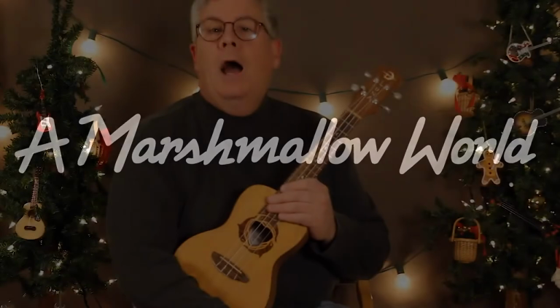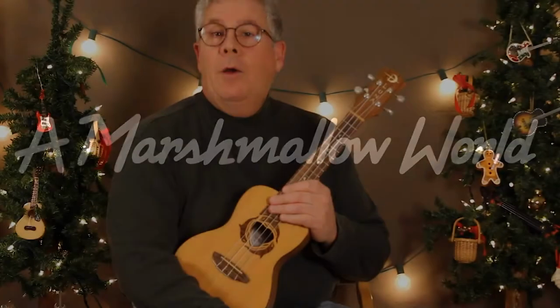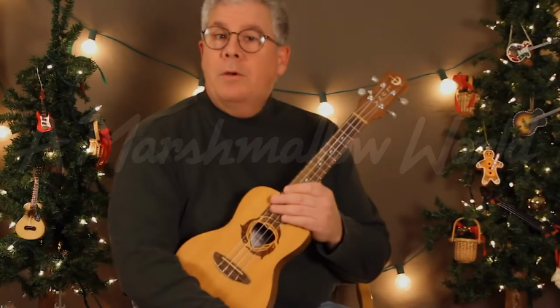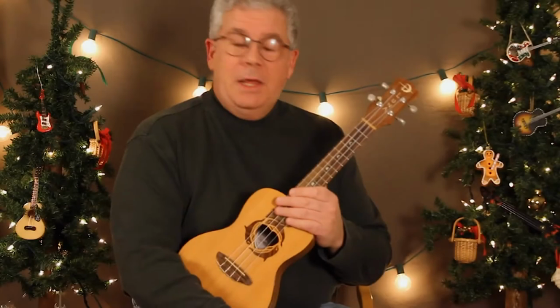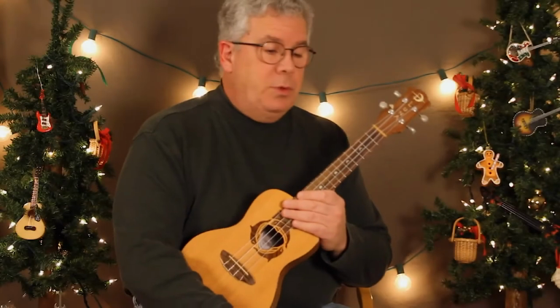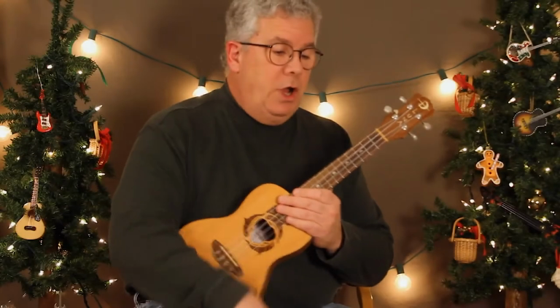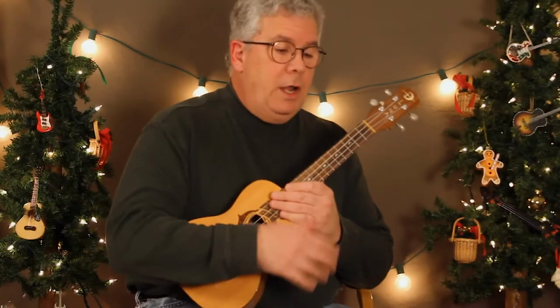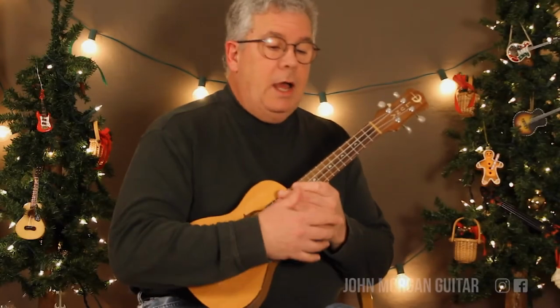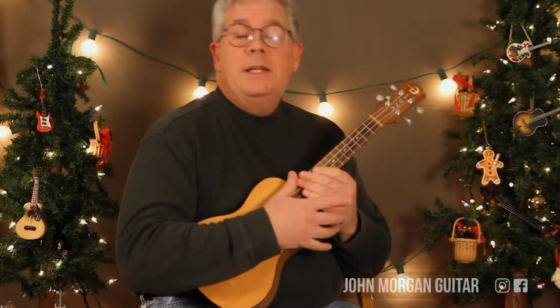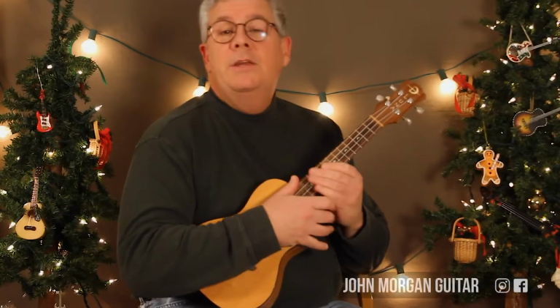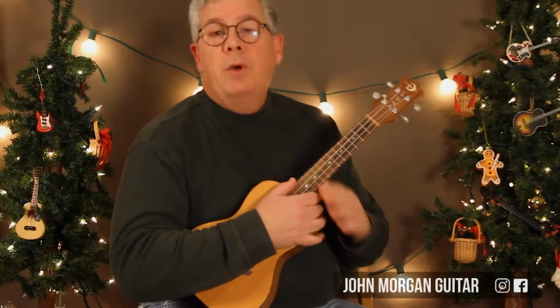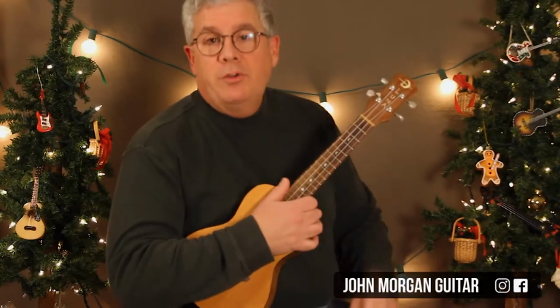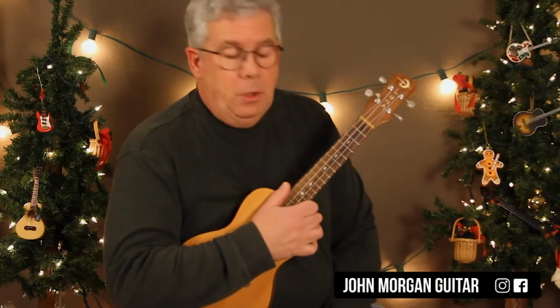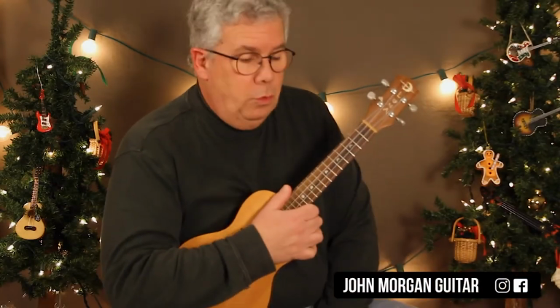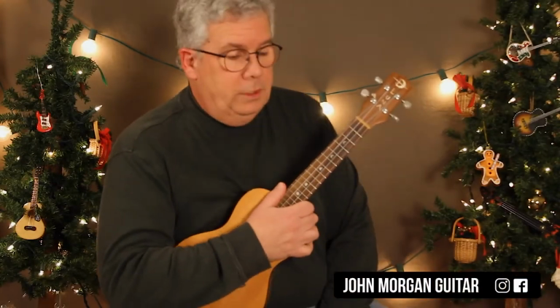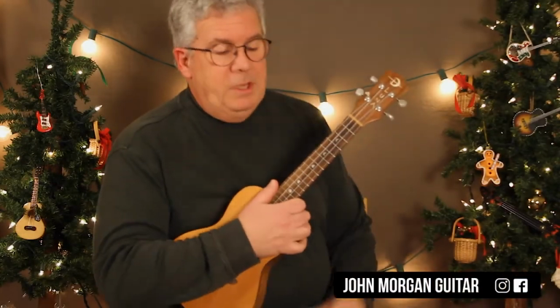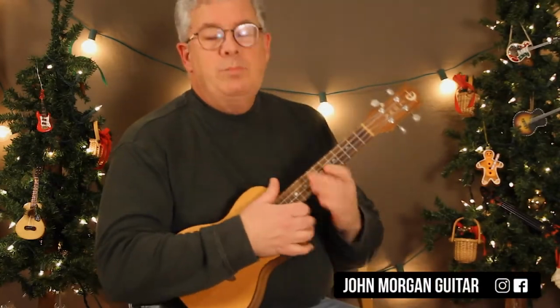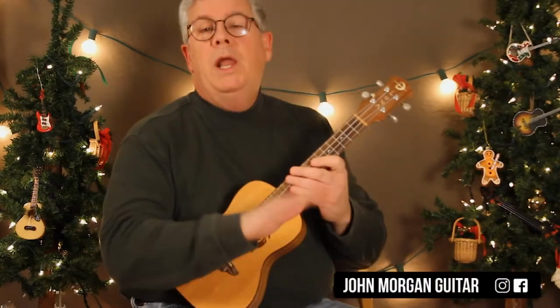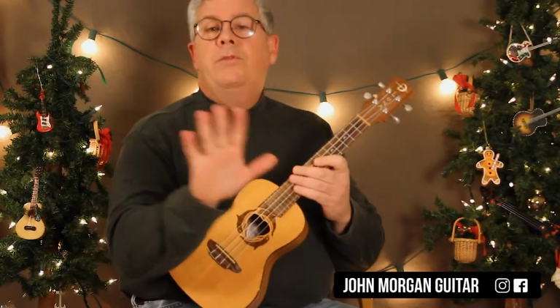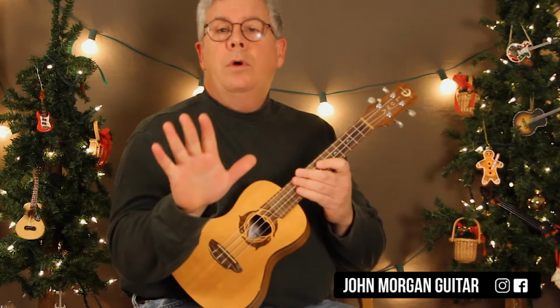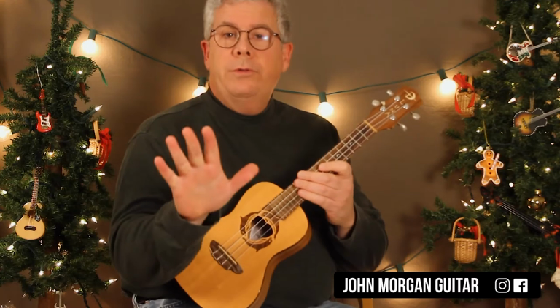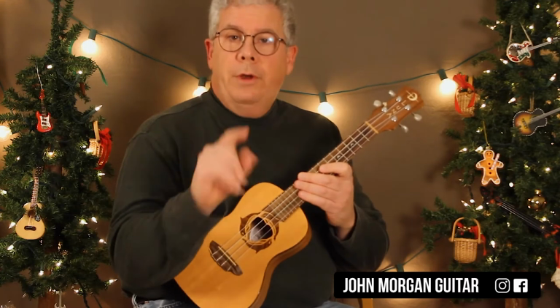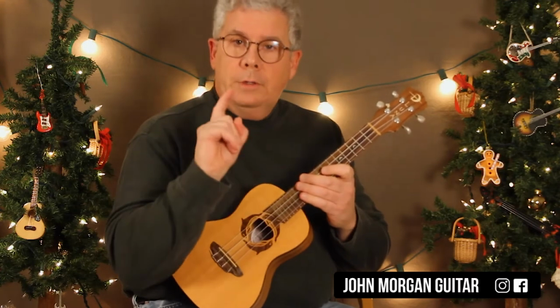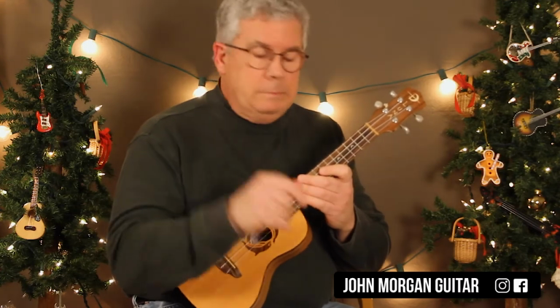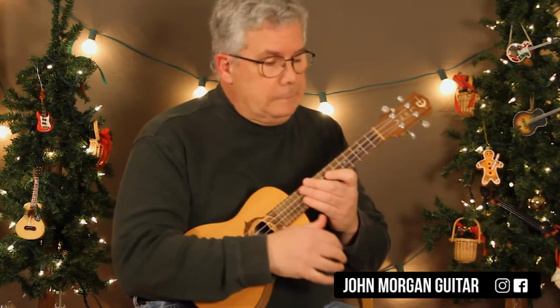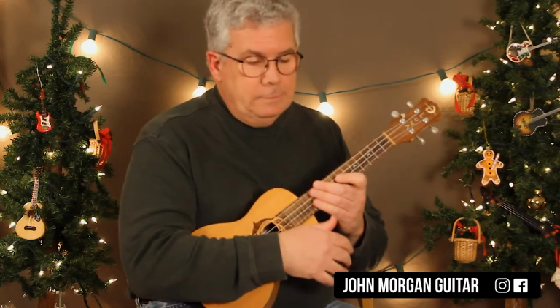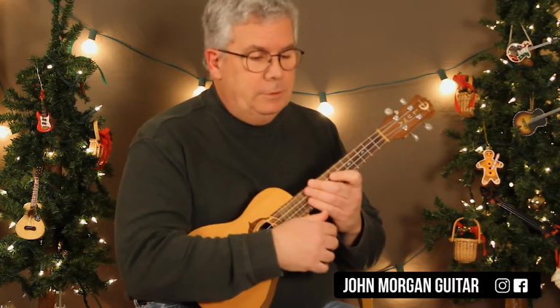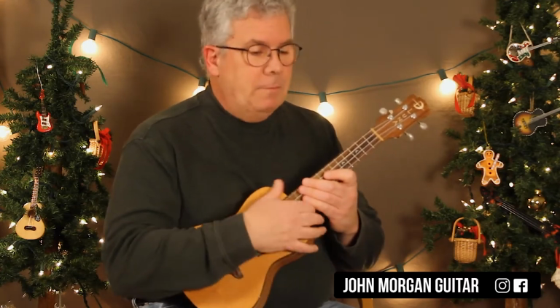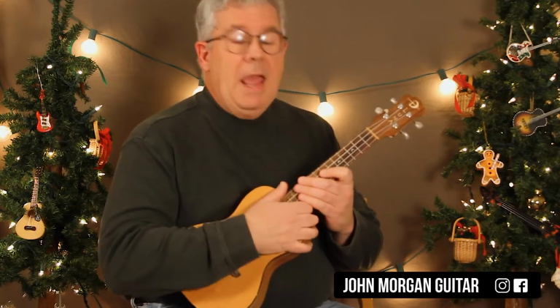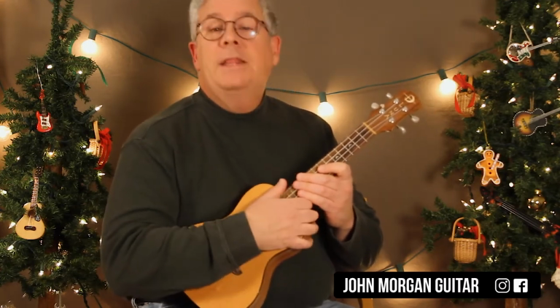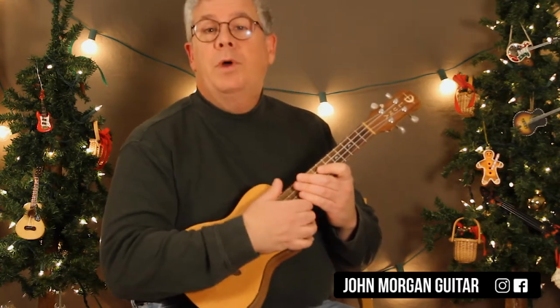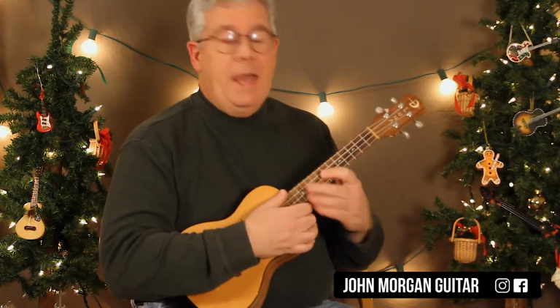Hi, welcome to Lessons with John. Today it's a Marshmallow World. Let me just play through the whole song and then we'll talk.